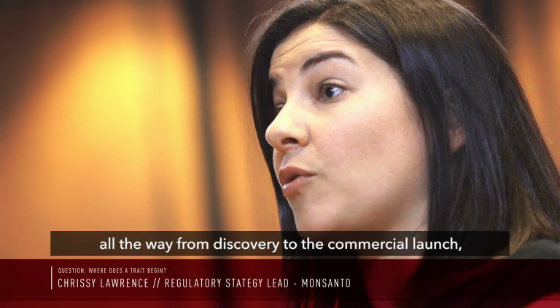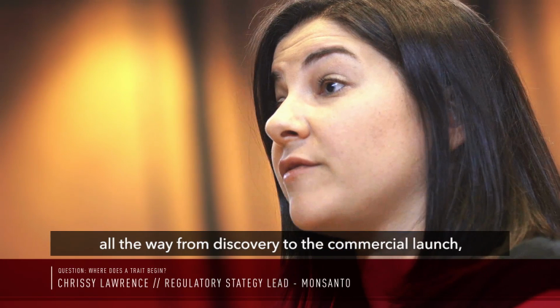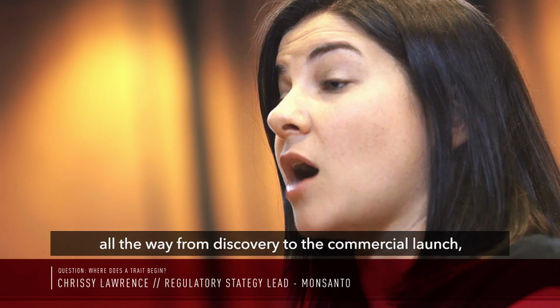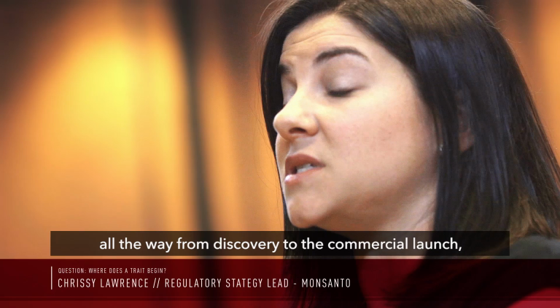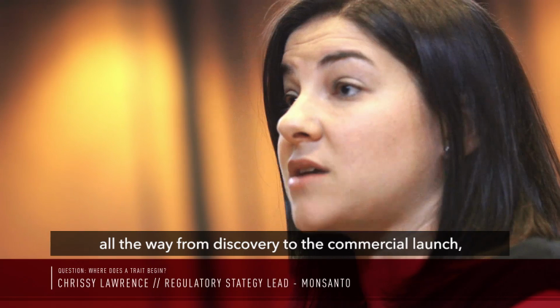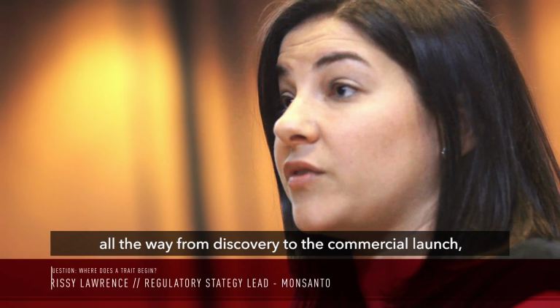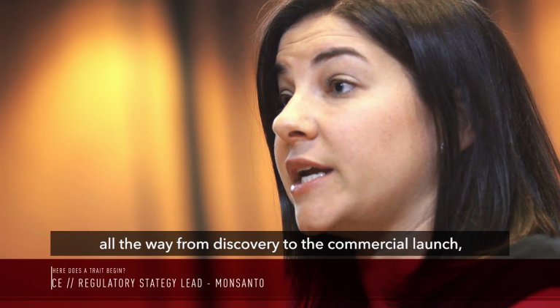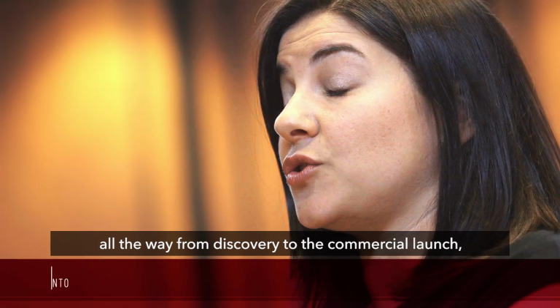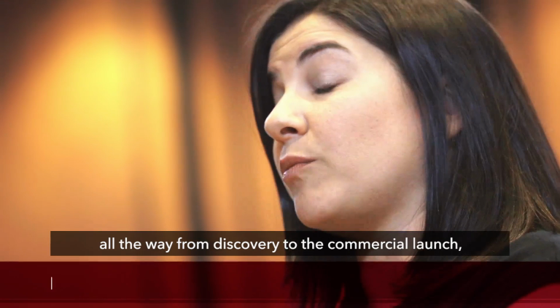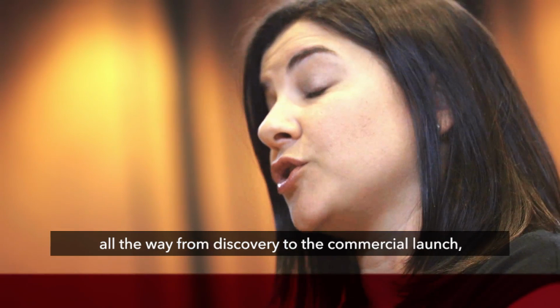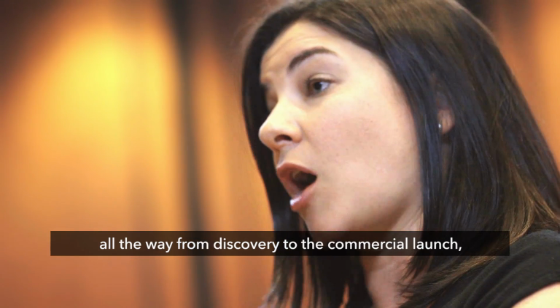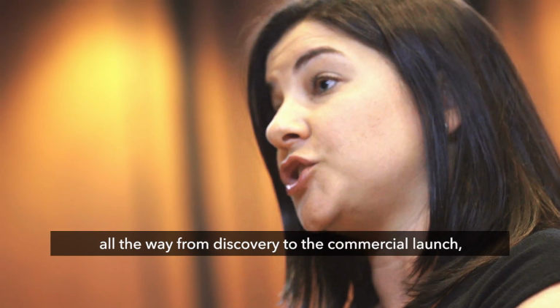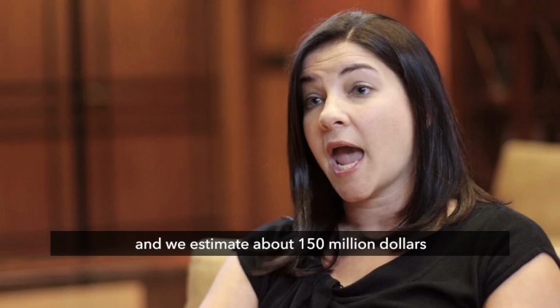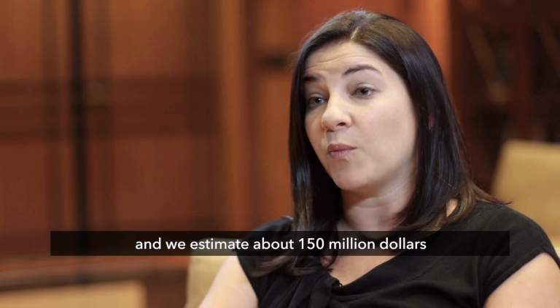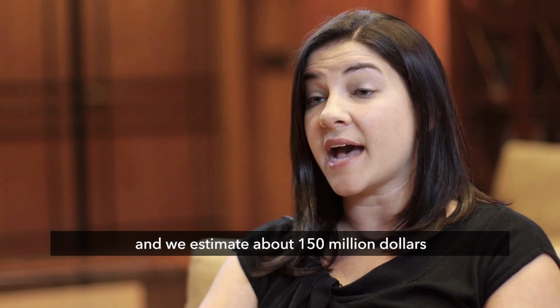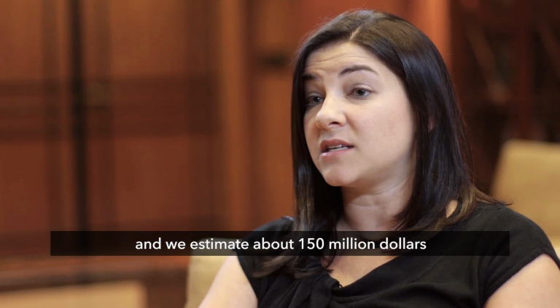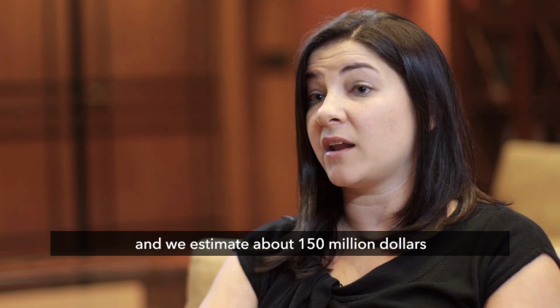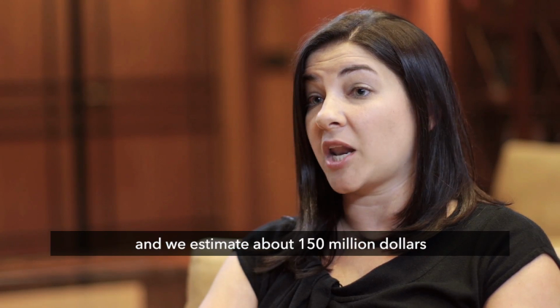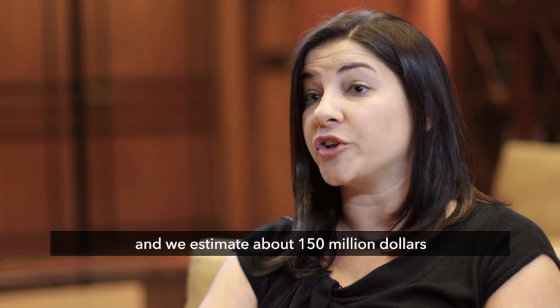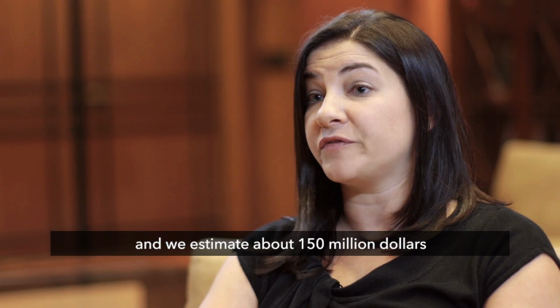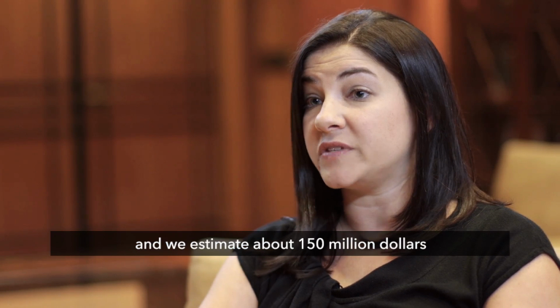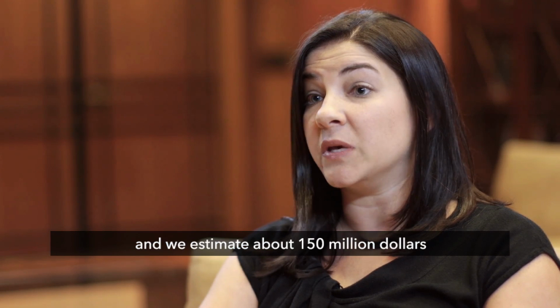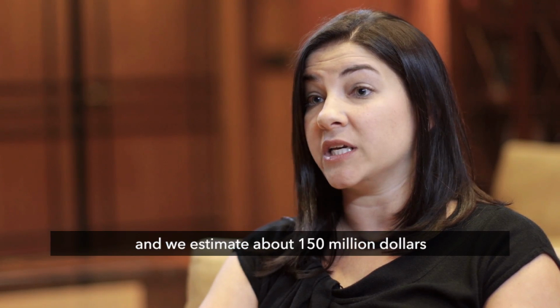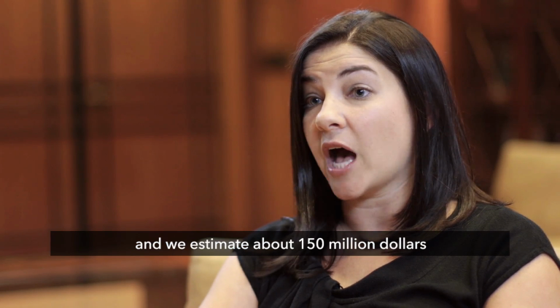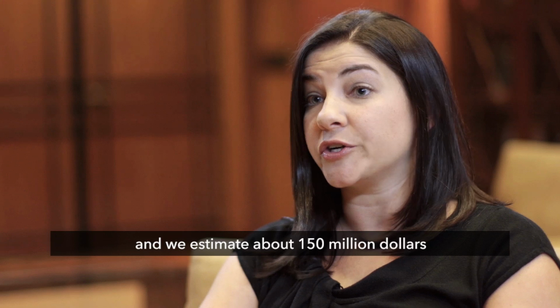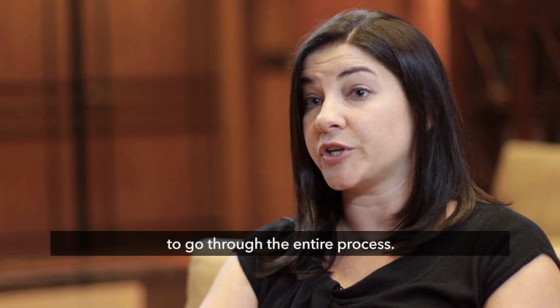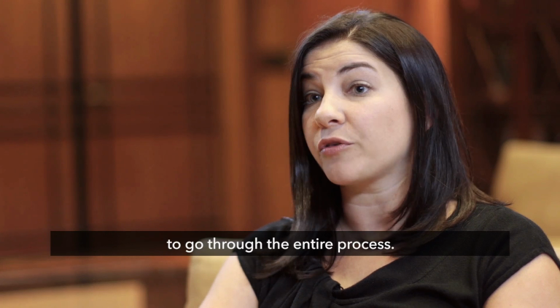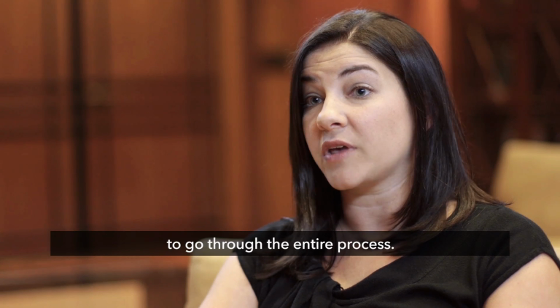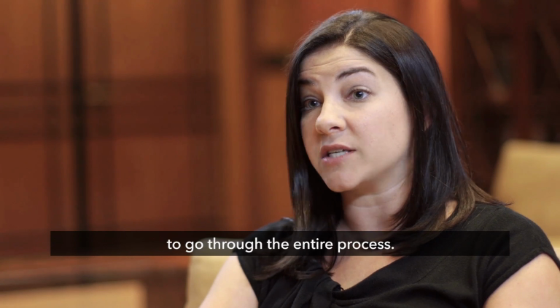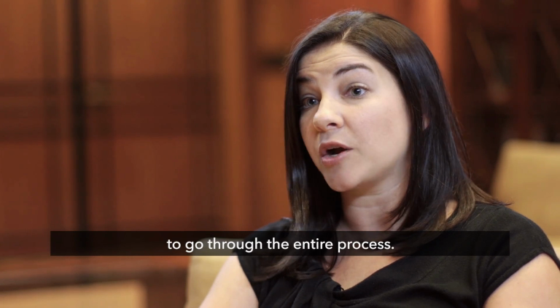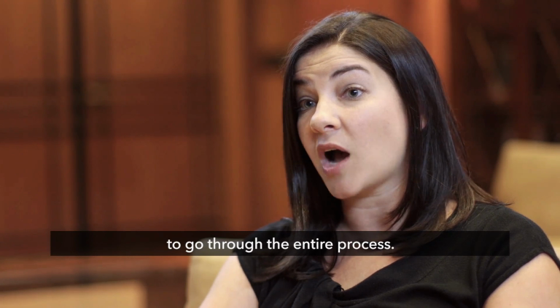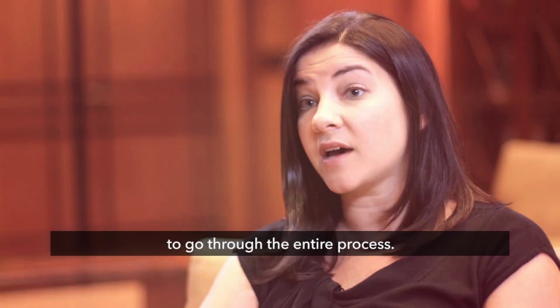All the way from discovery to the commercial launch, we estimate about $150 million to go through the entire process.